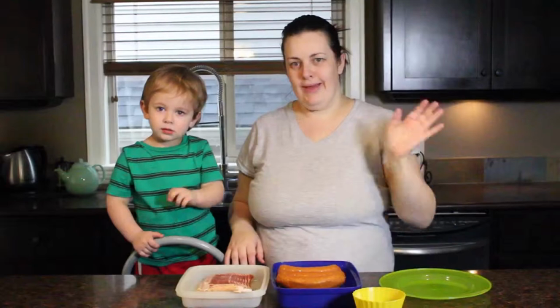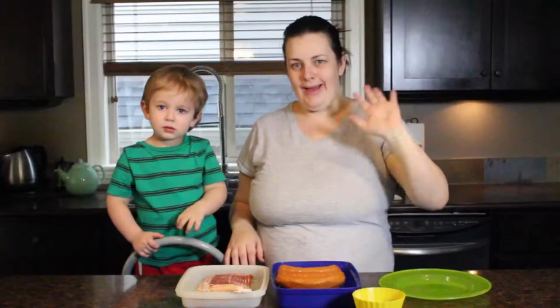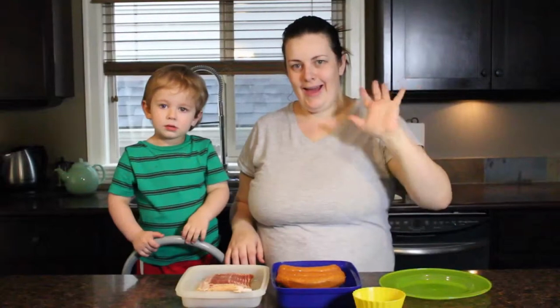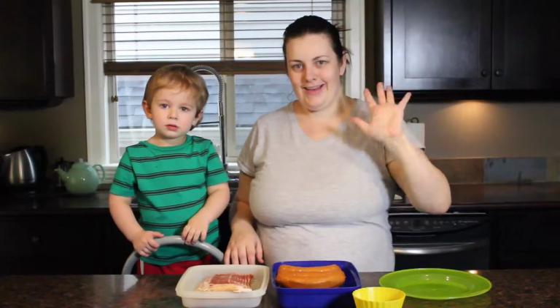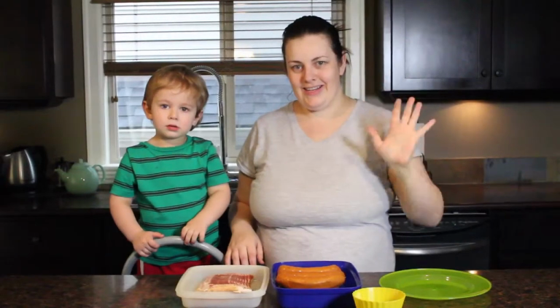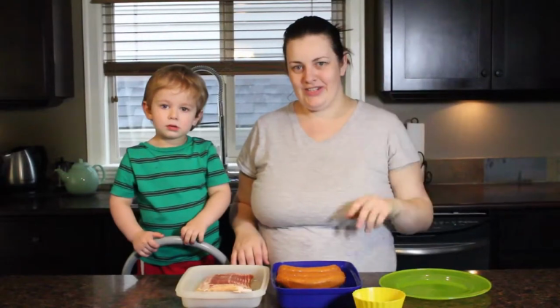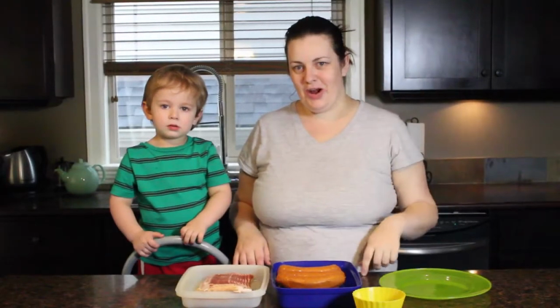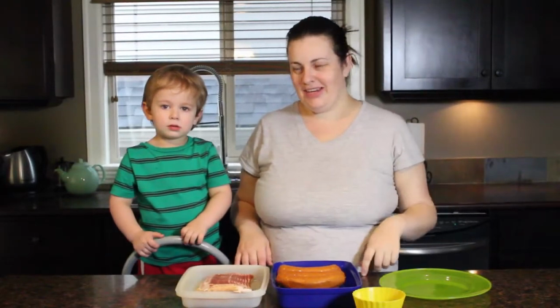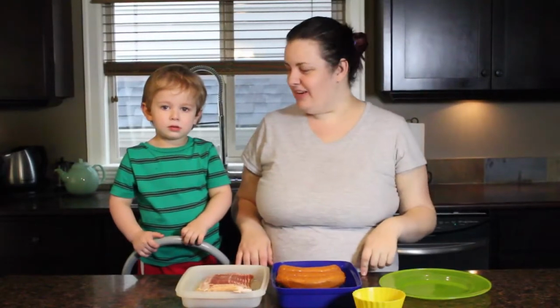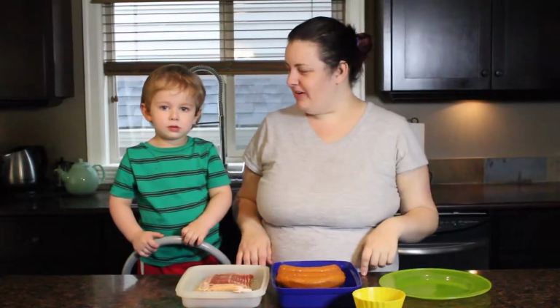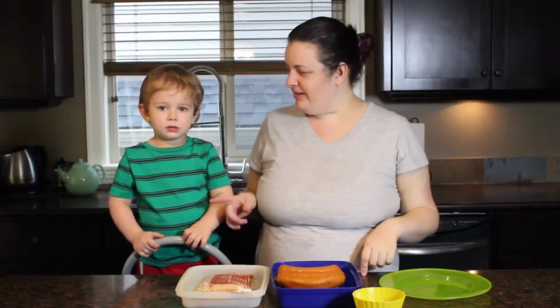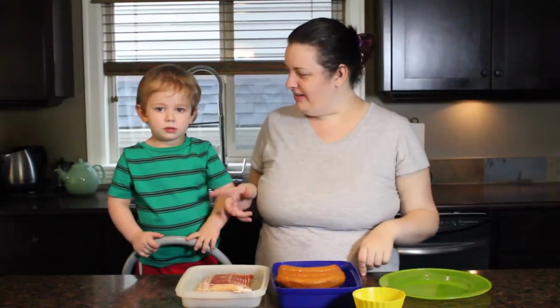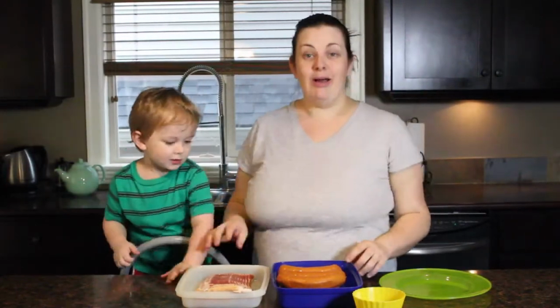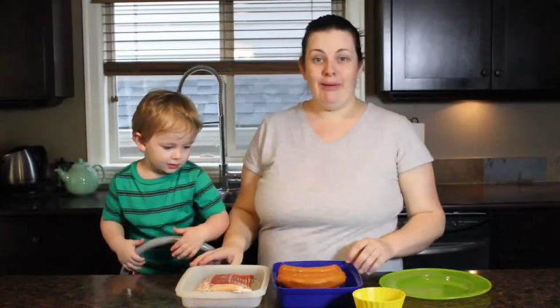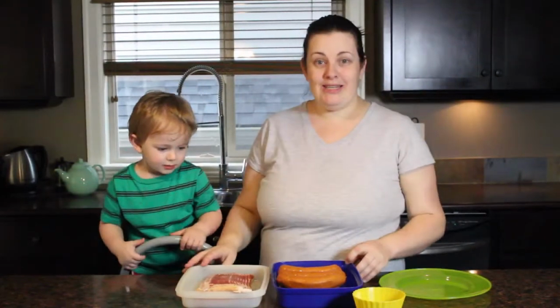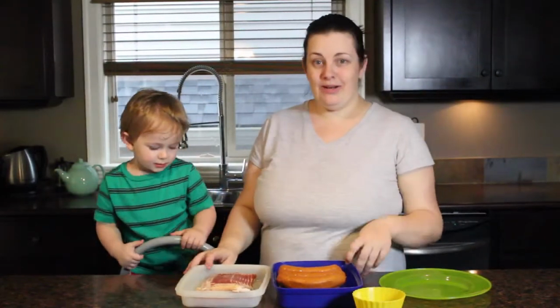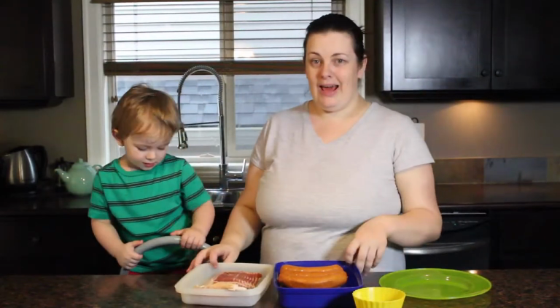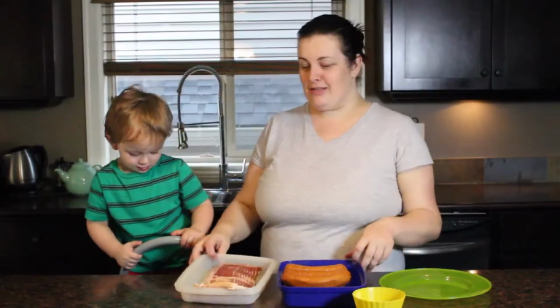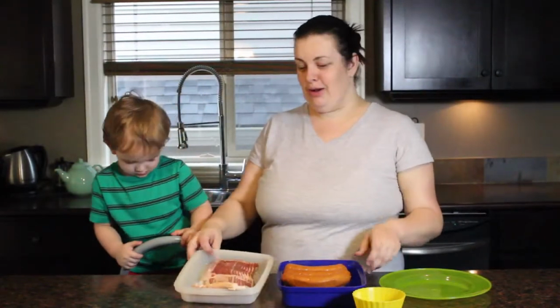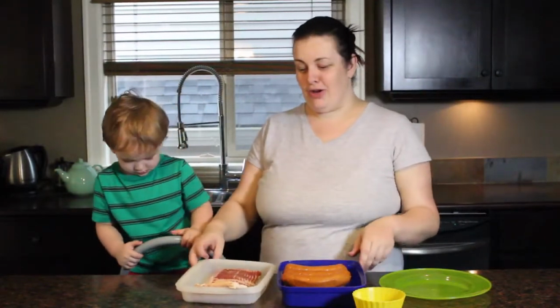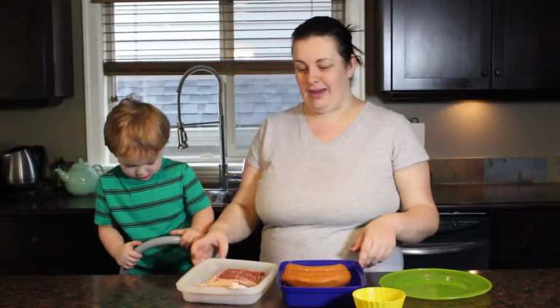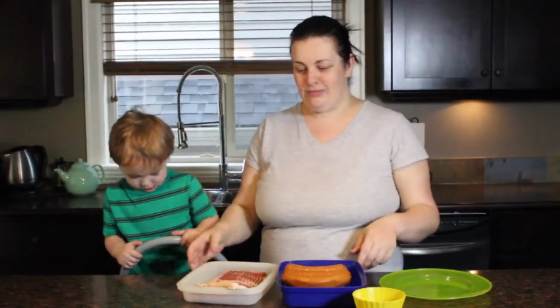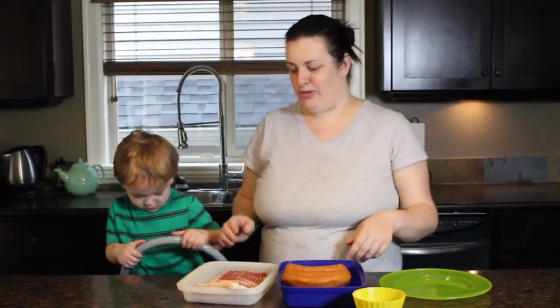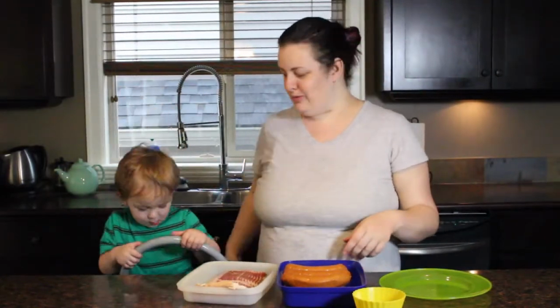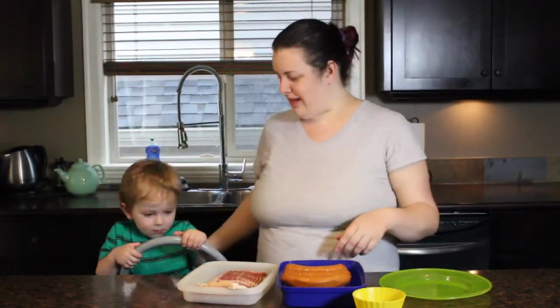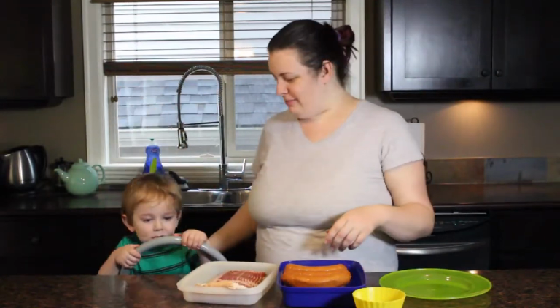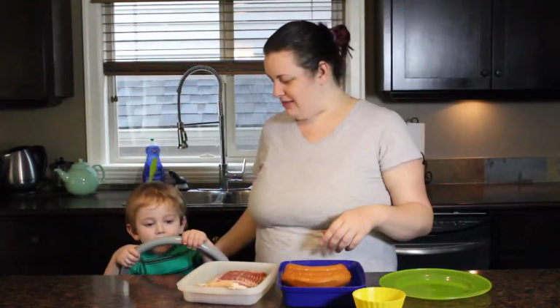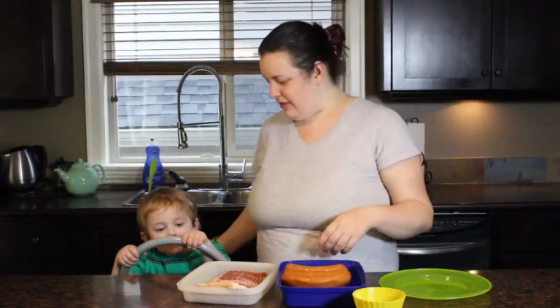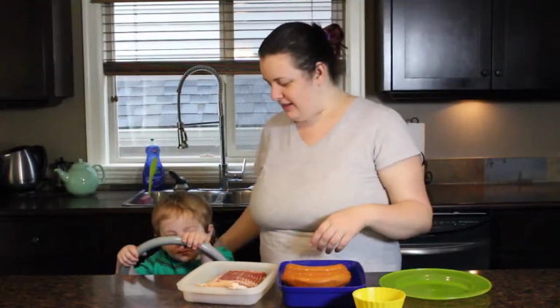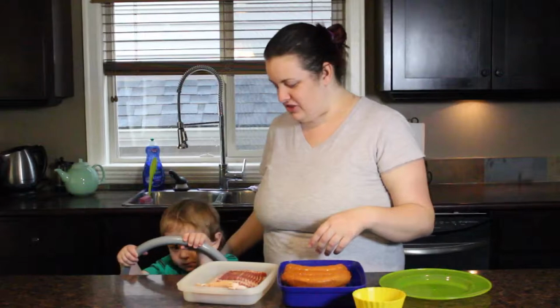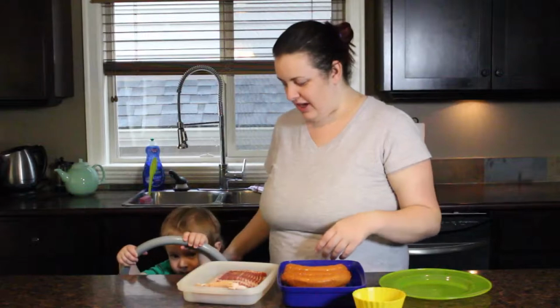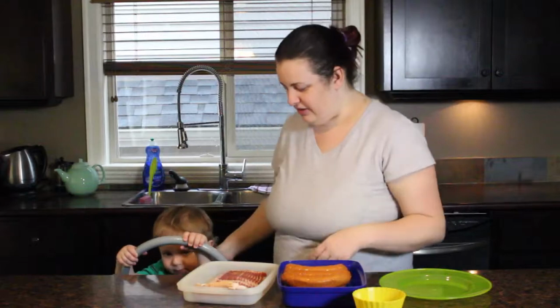Hey guys, it's Tanya here. We're going to make dinner tonight, so we are trying some new segments on this channel.